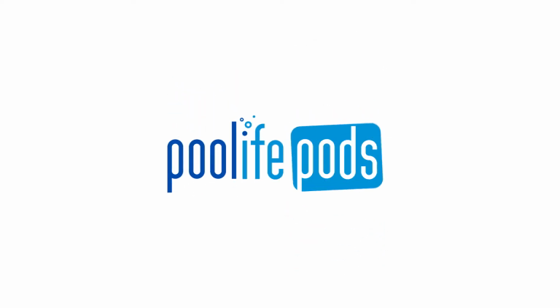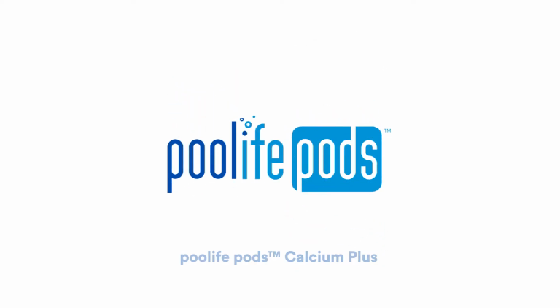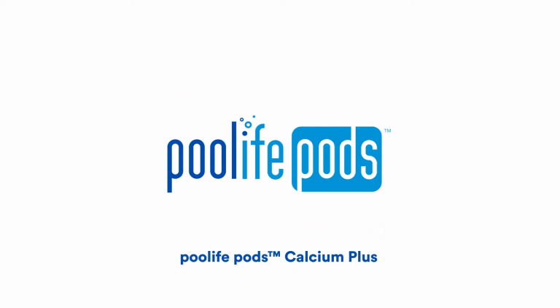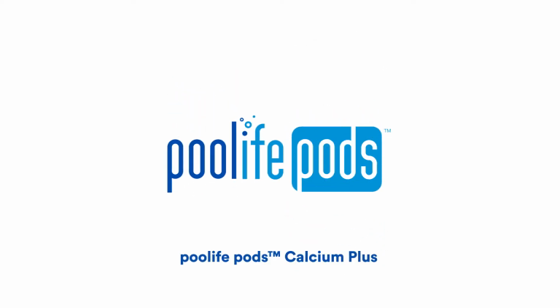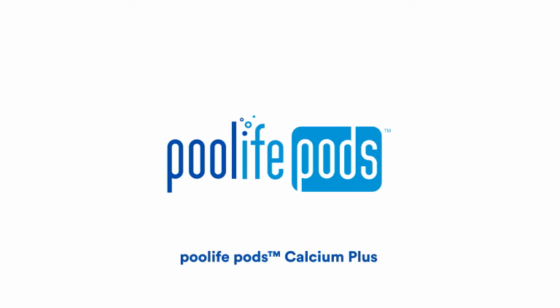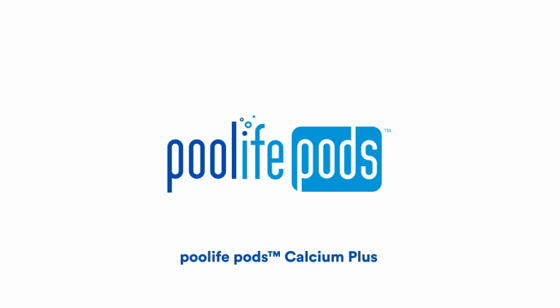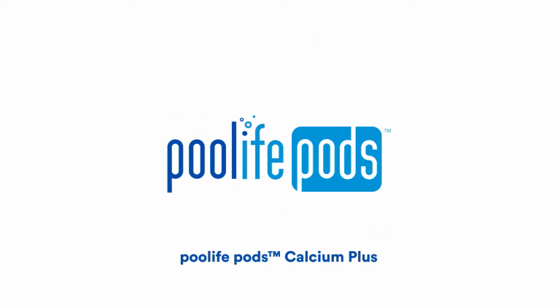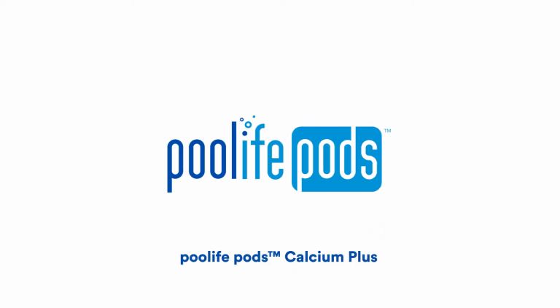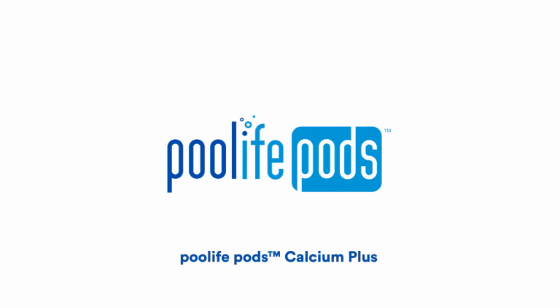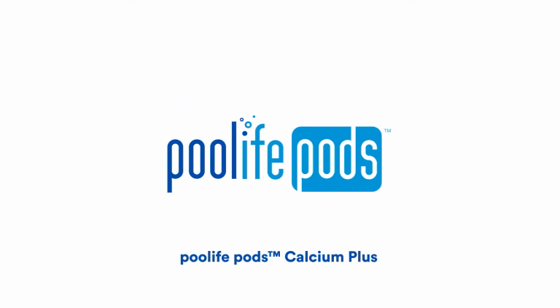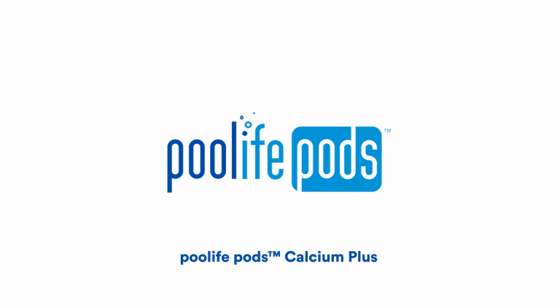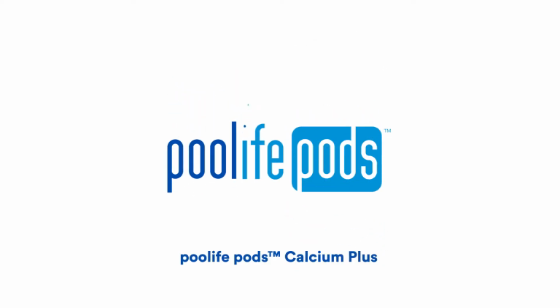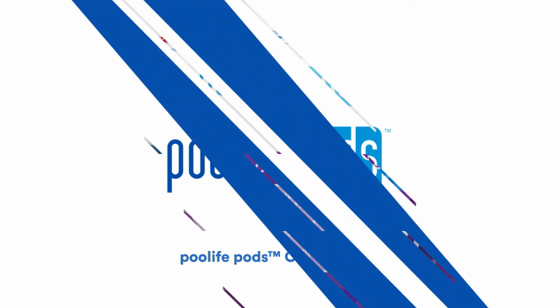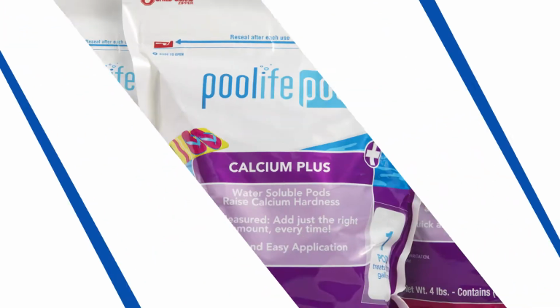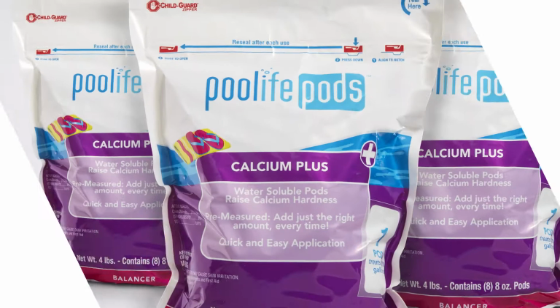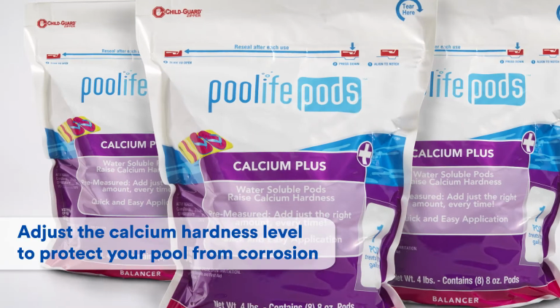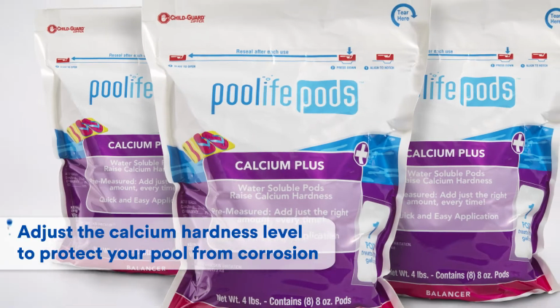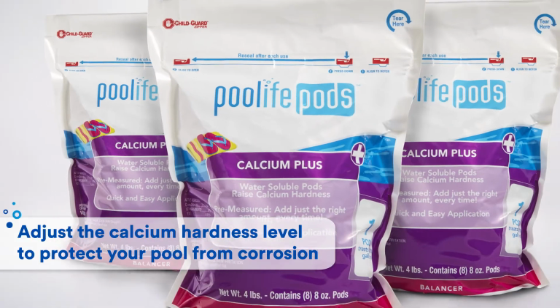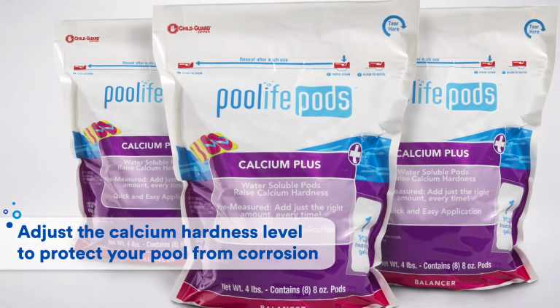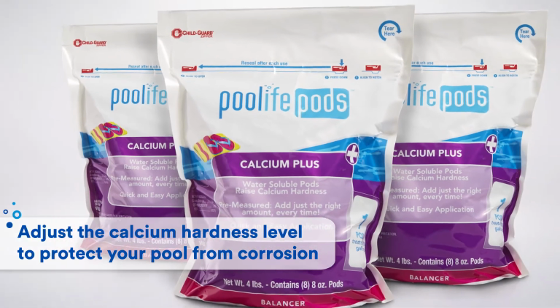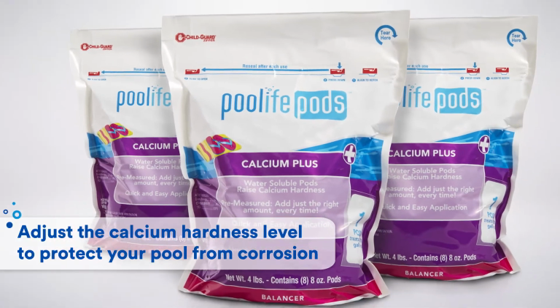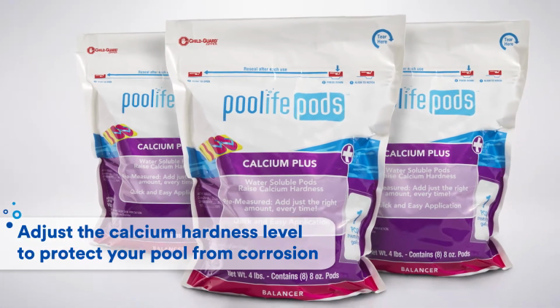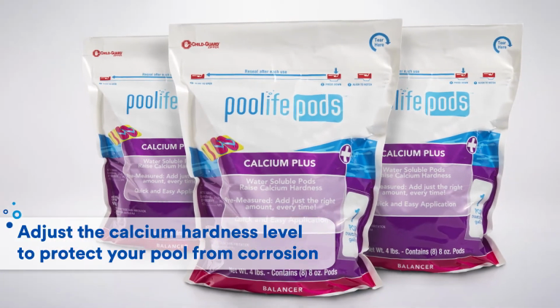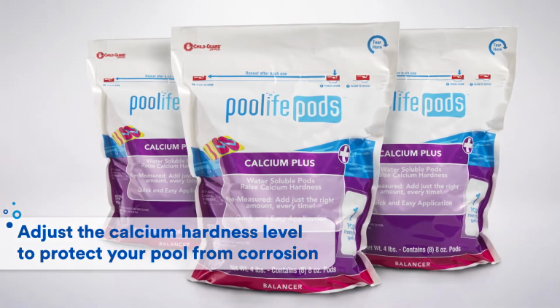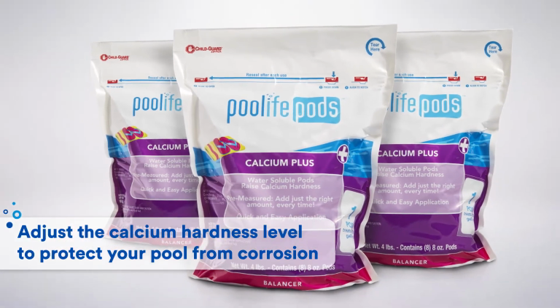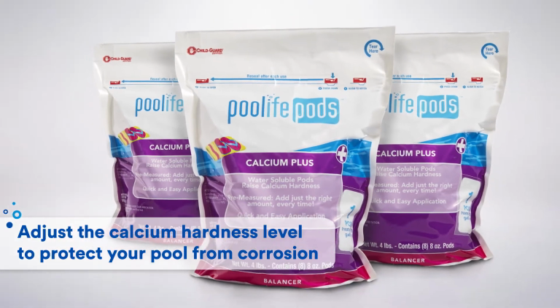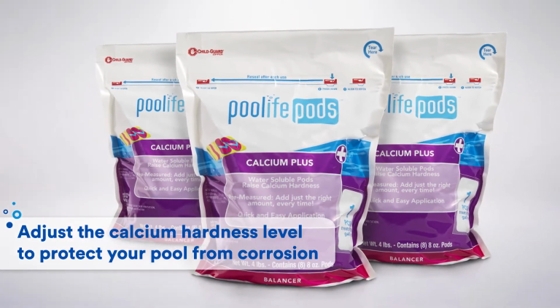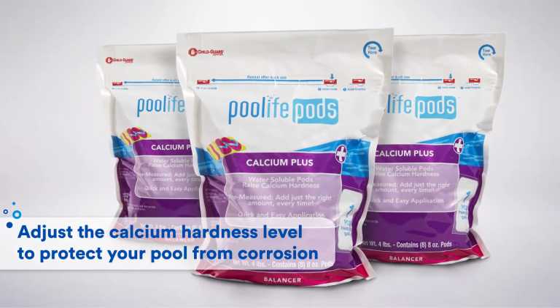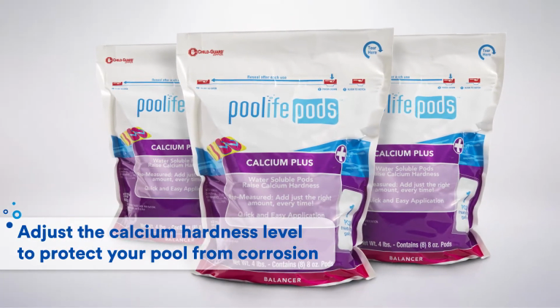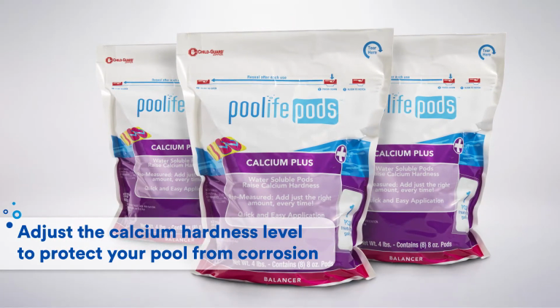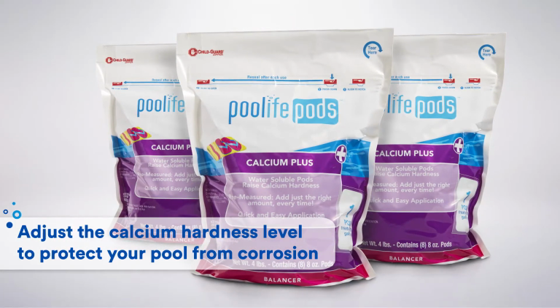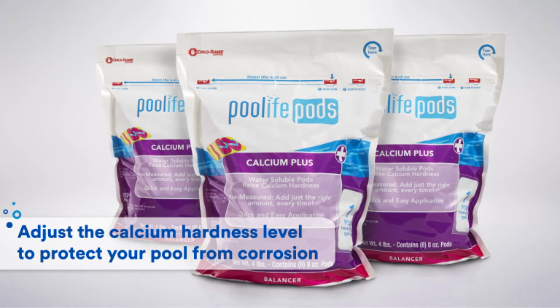Pool Life Pods Calcium Plus — the easy way to raise calcium hardness and protect your pool from corrosion.